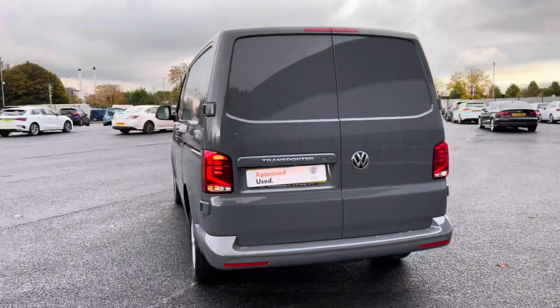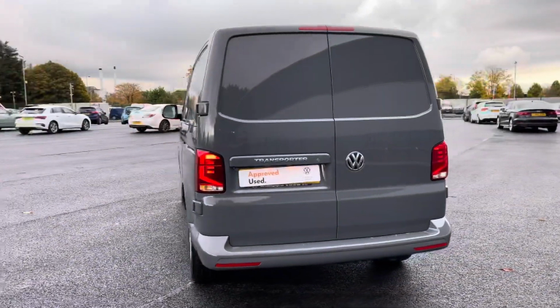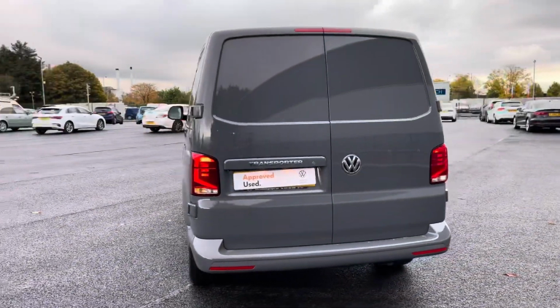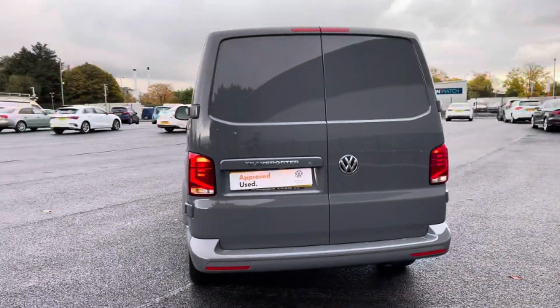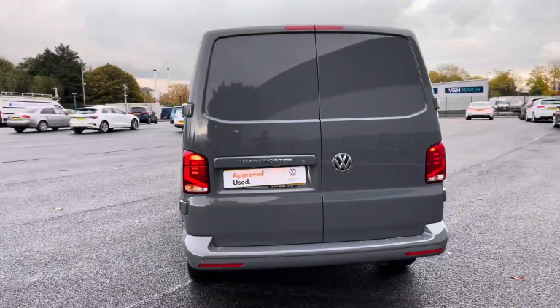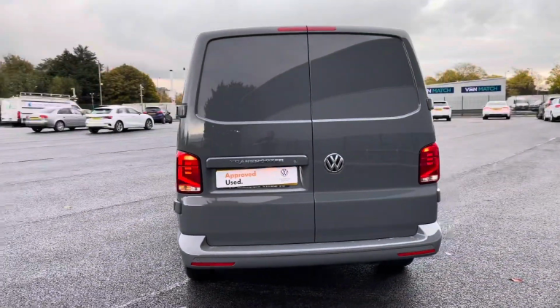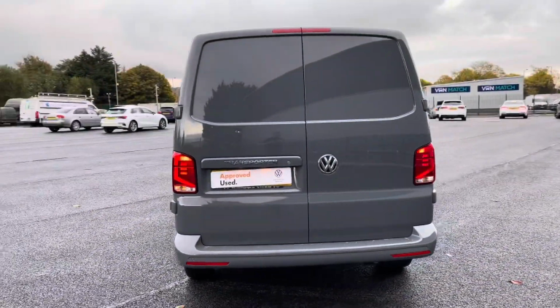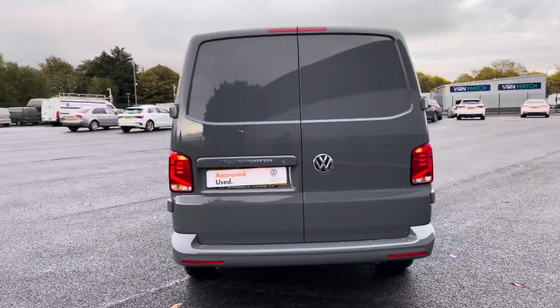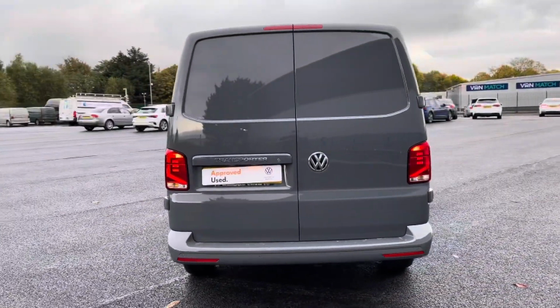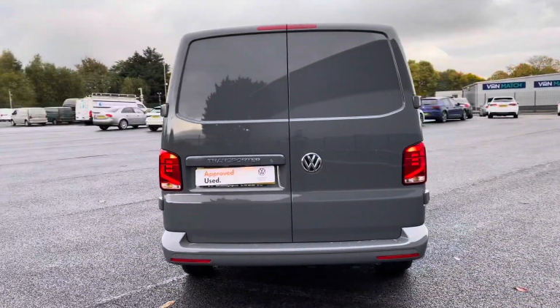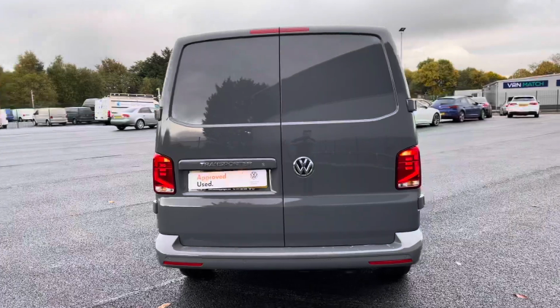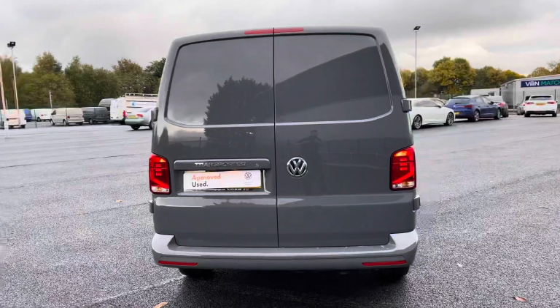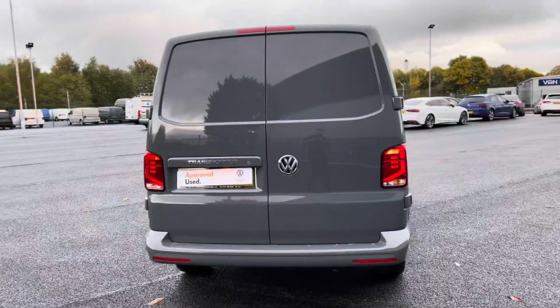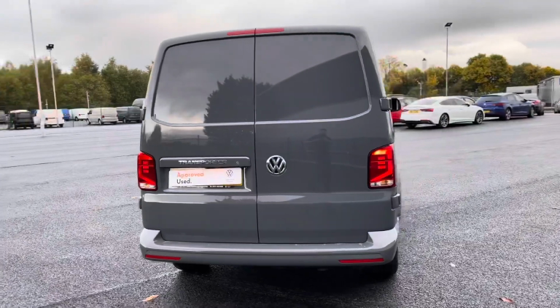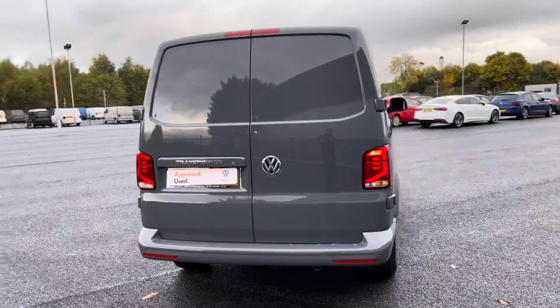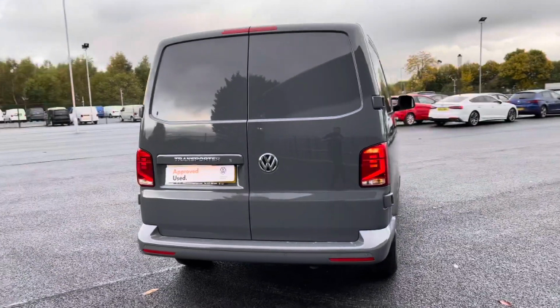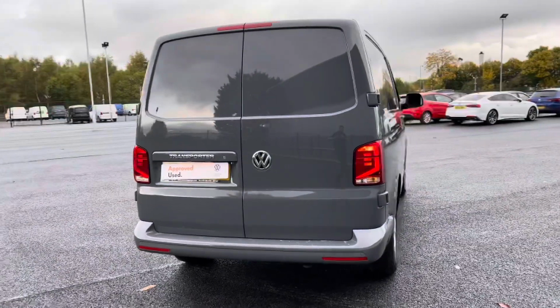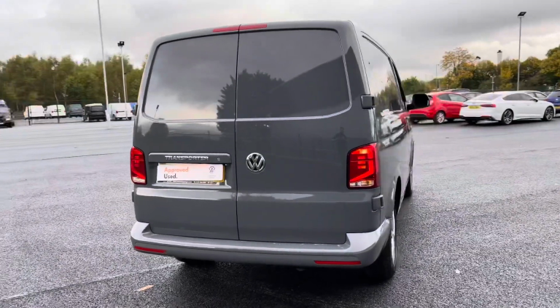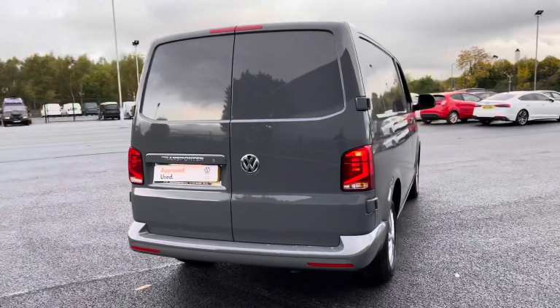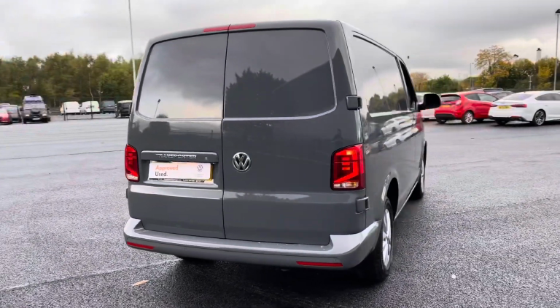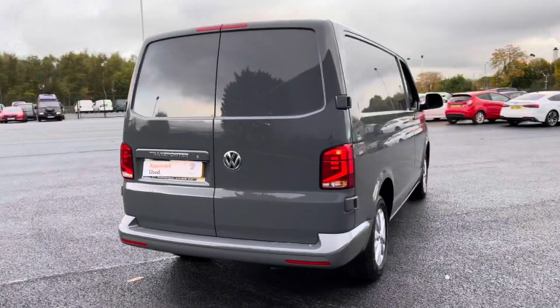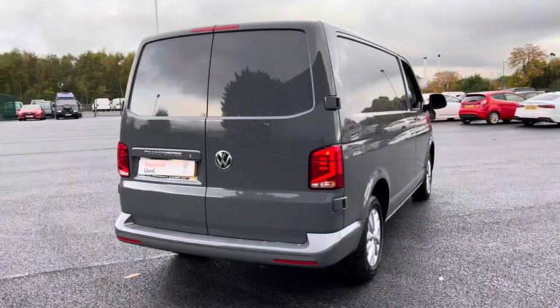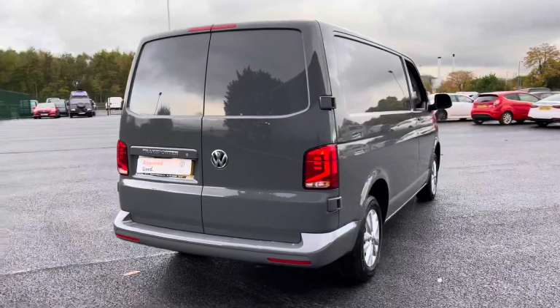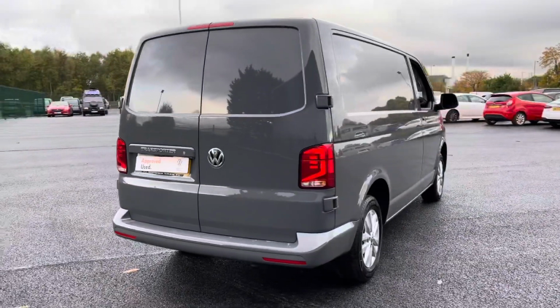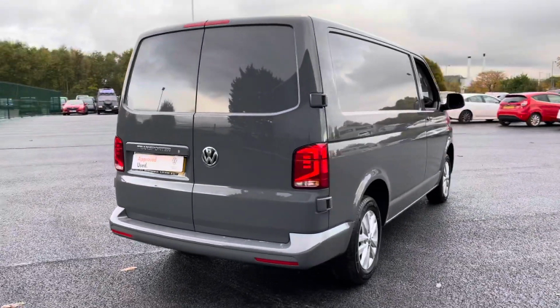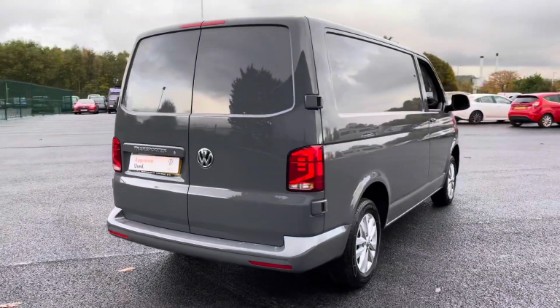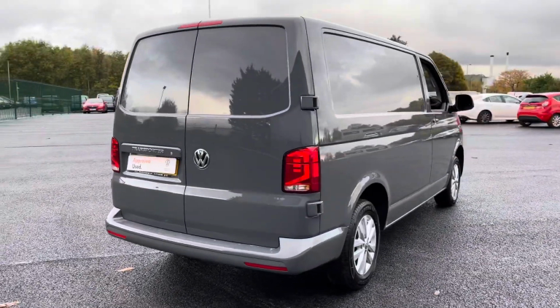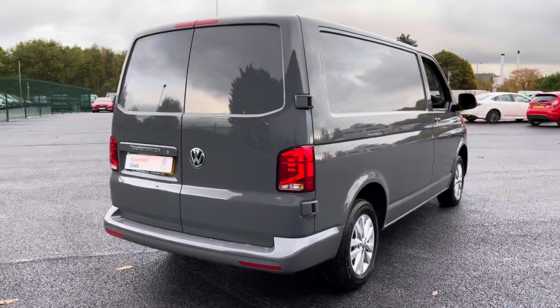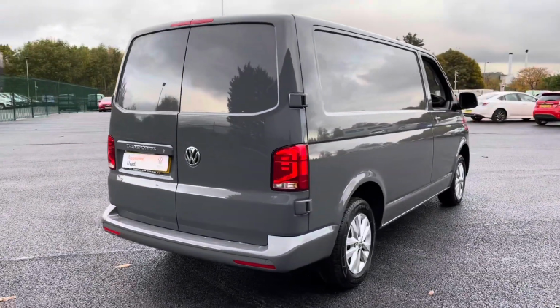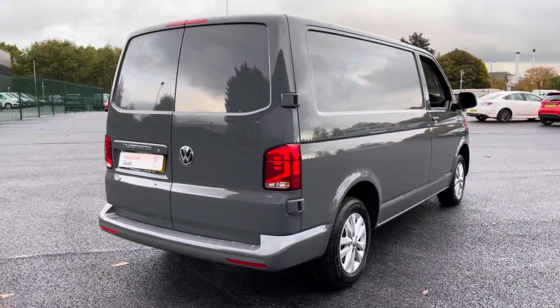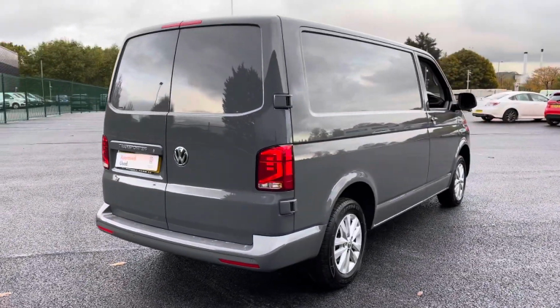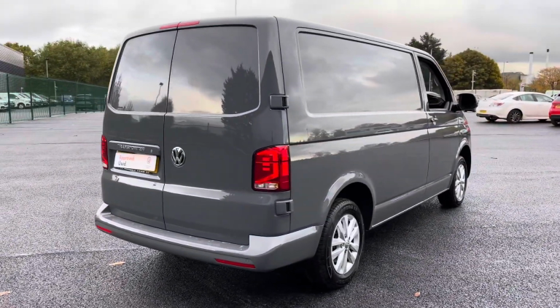This particular vehicle is the T28 Highline and it's finished in the absolutely beautiful pure grey. As you can see, all the bodywork does appear to be in great condition with no dents, scrapes or scratches.